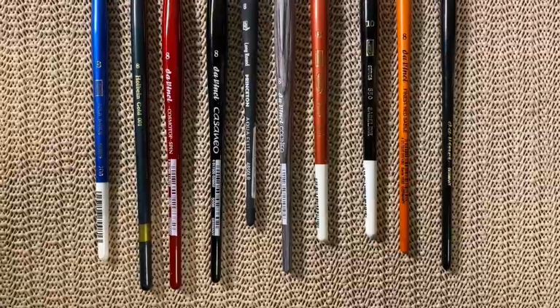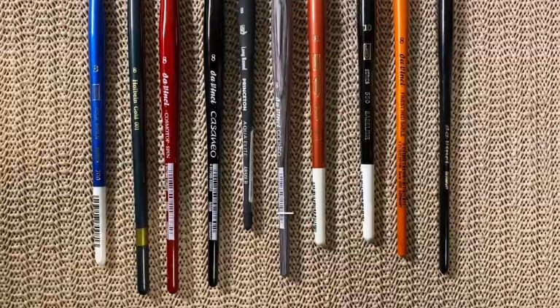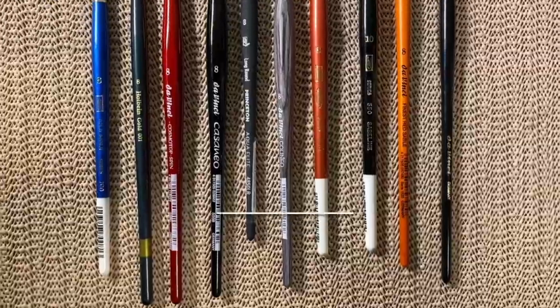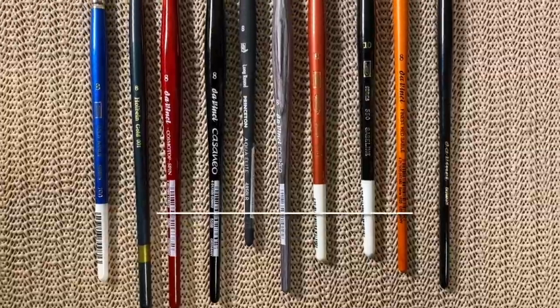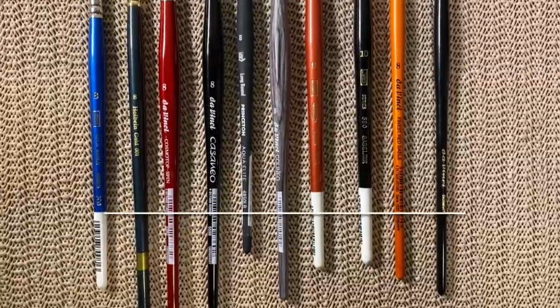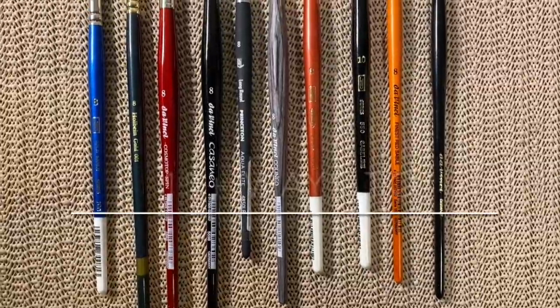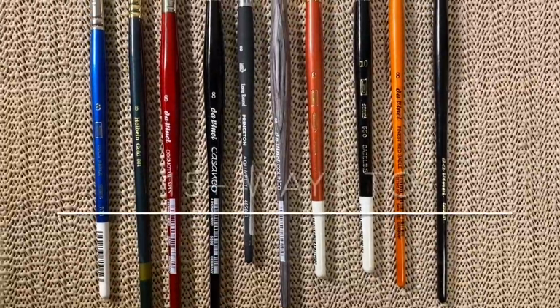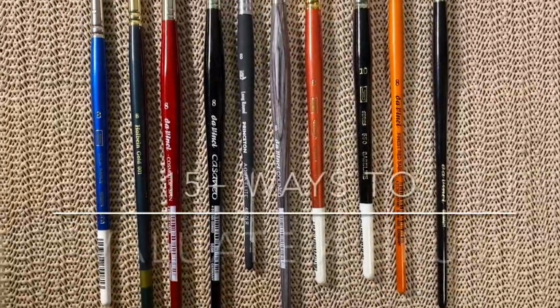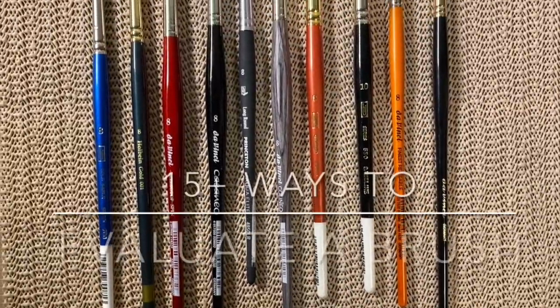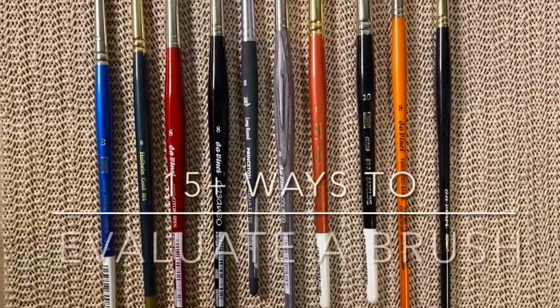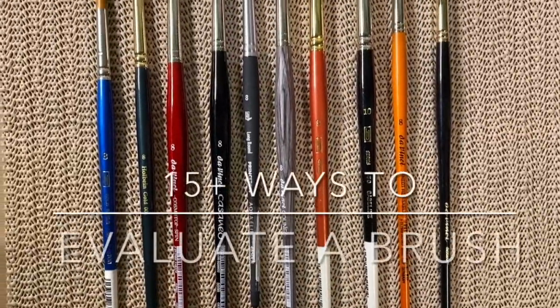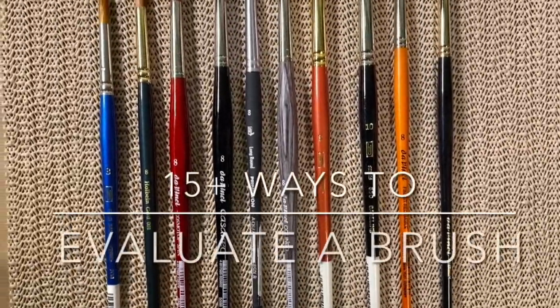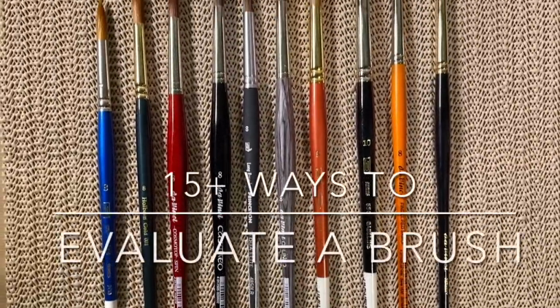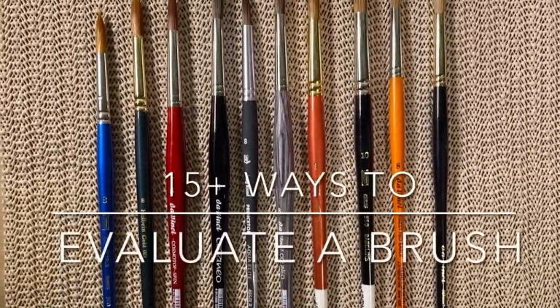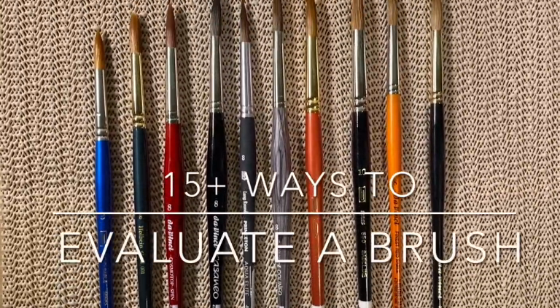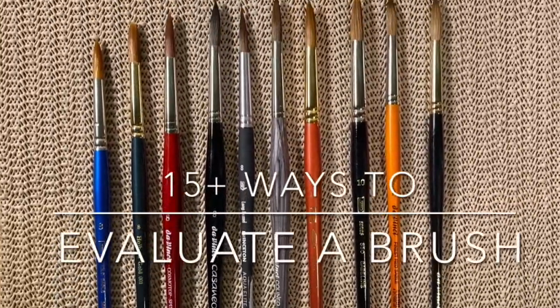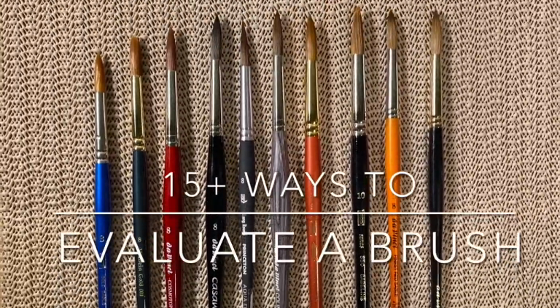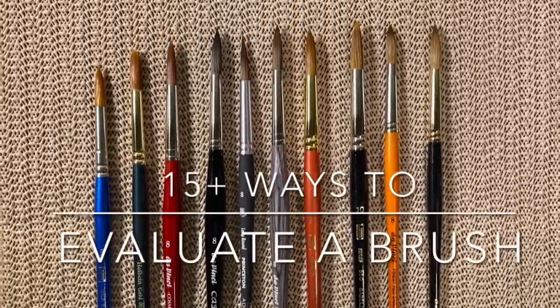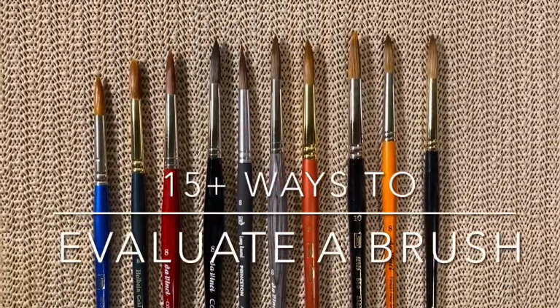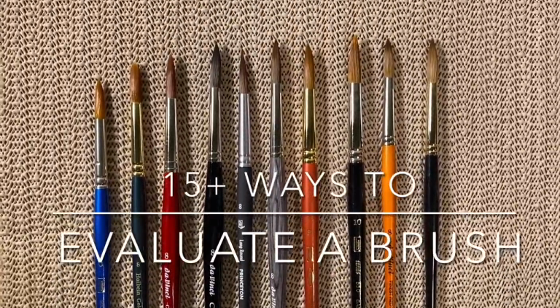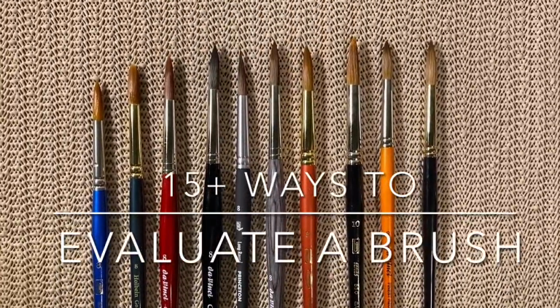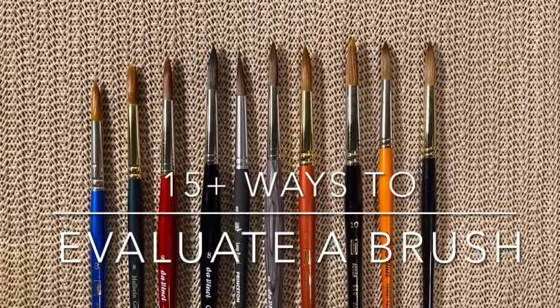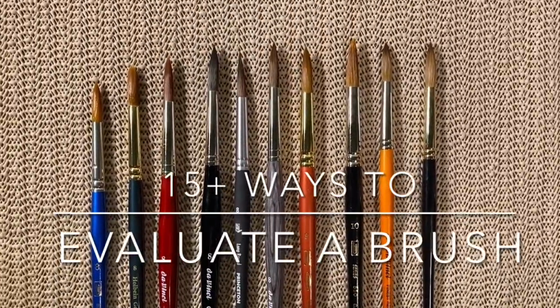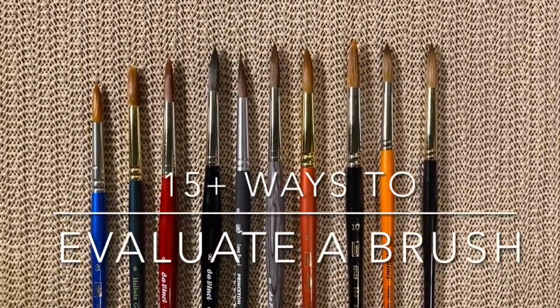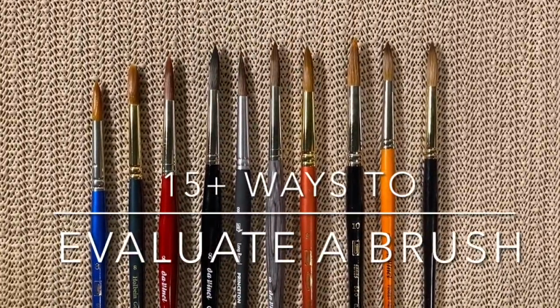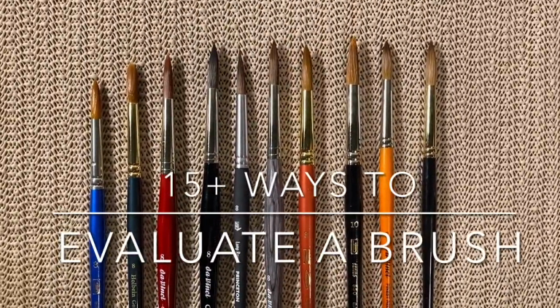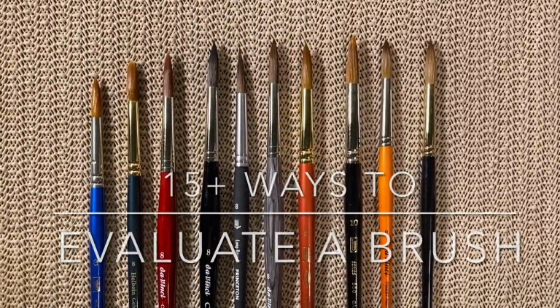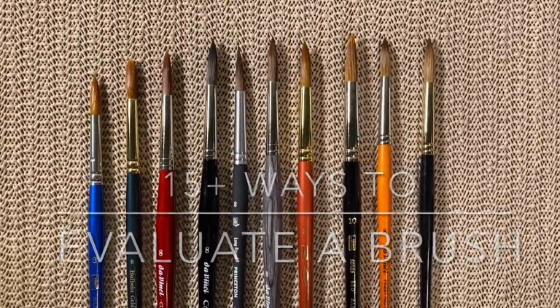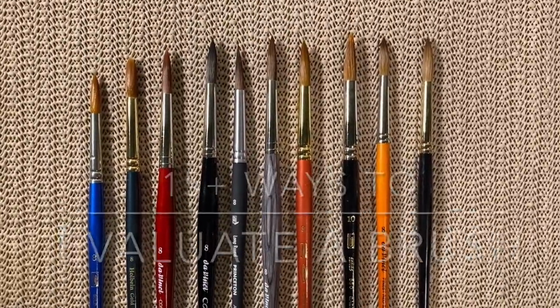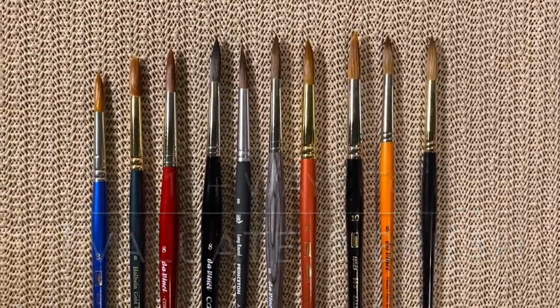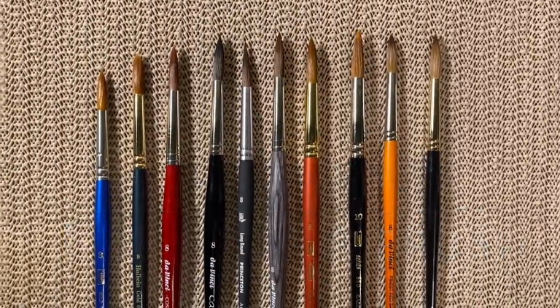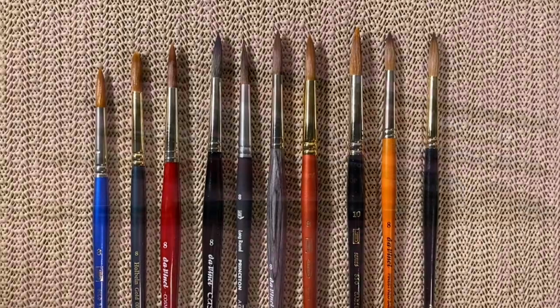There are many beautiful brushes at the paint spot. Here are tips for choosing one that's perfect for you.